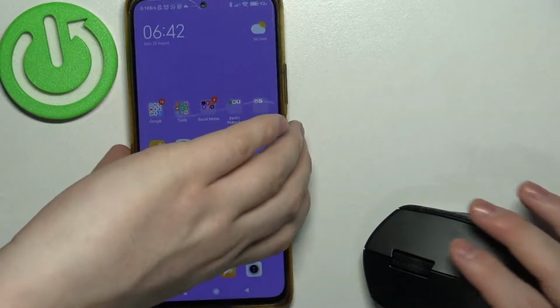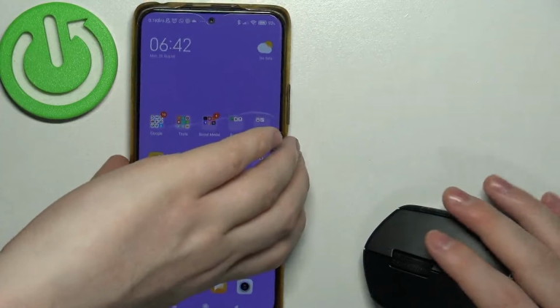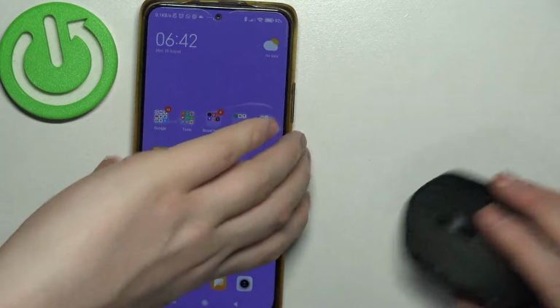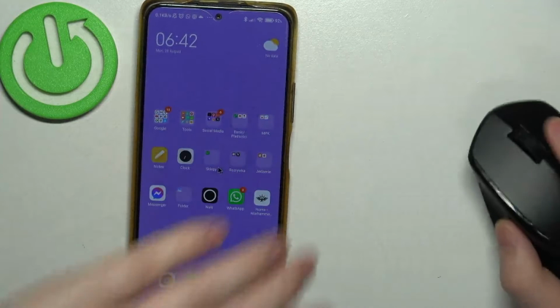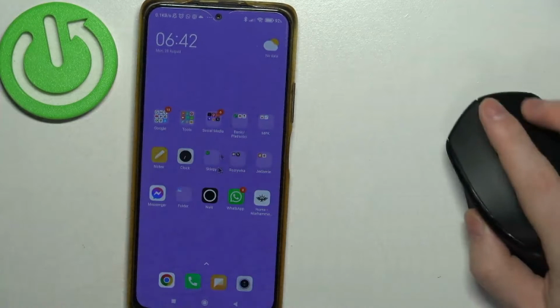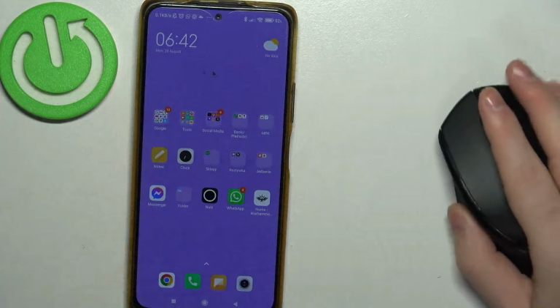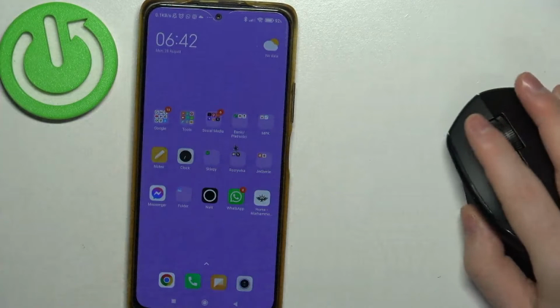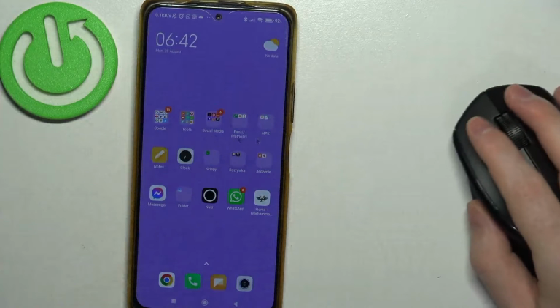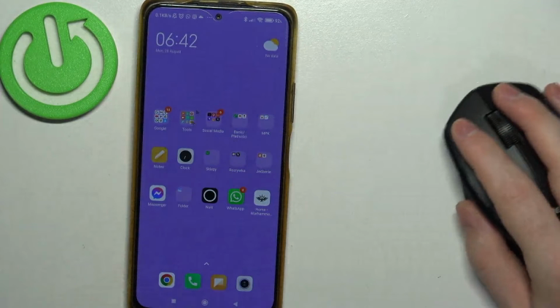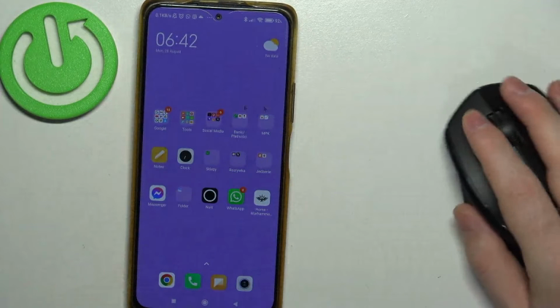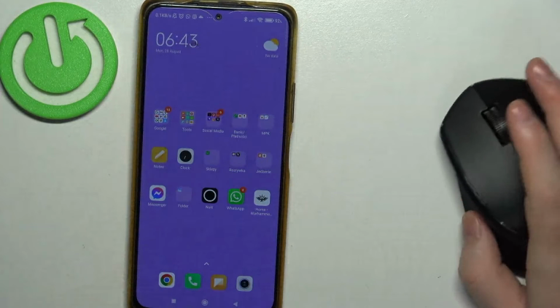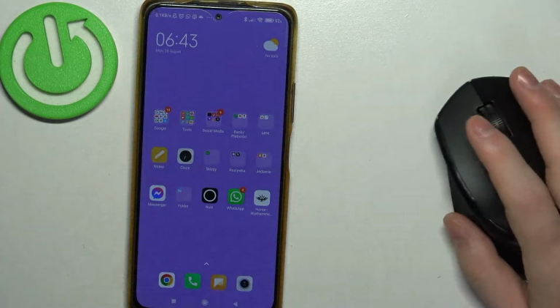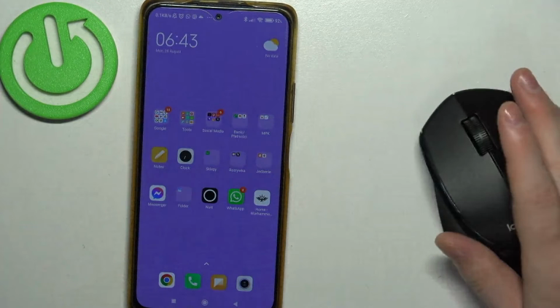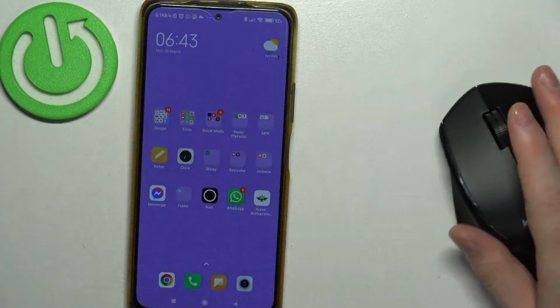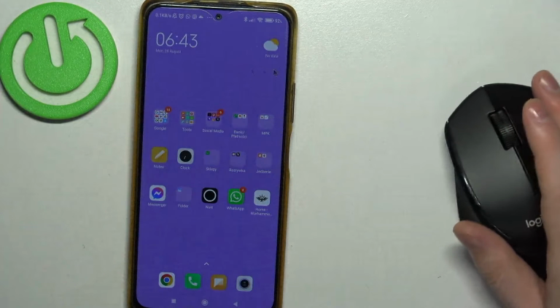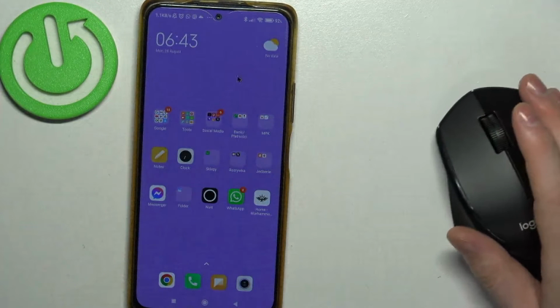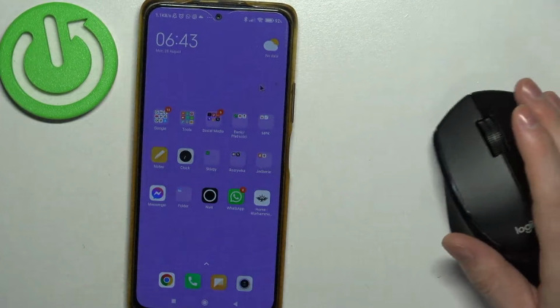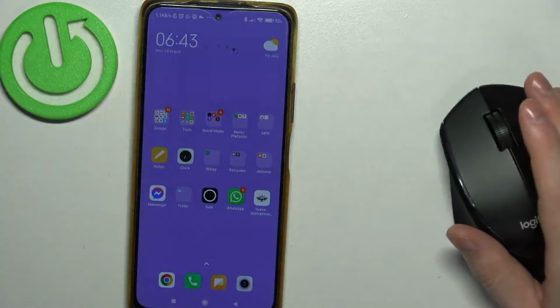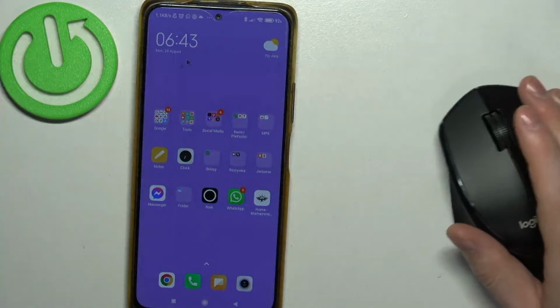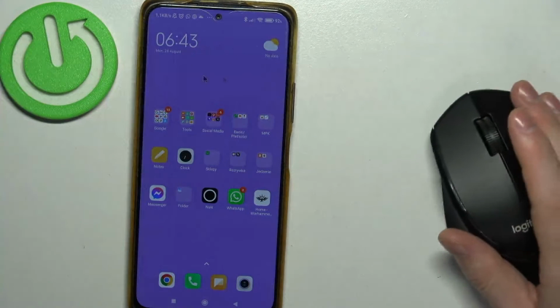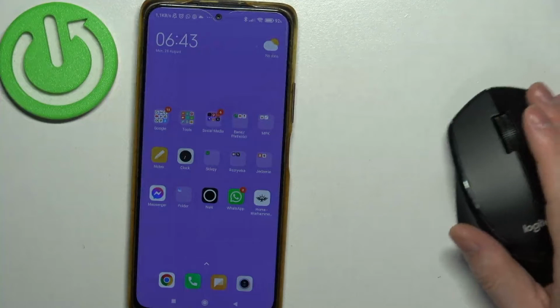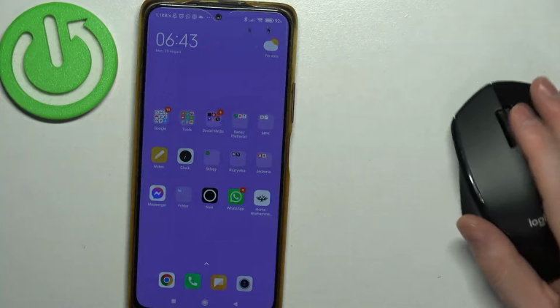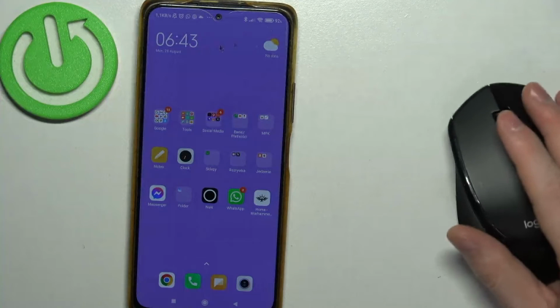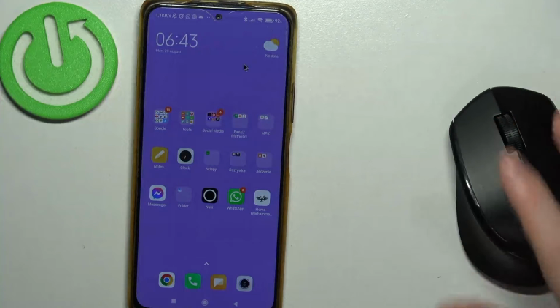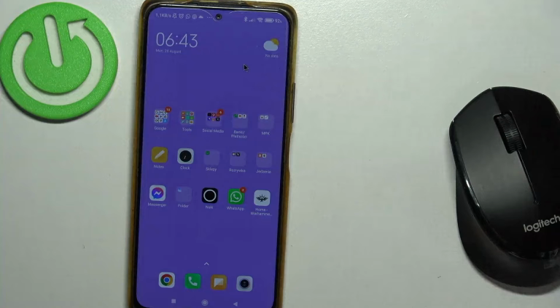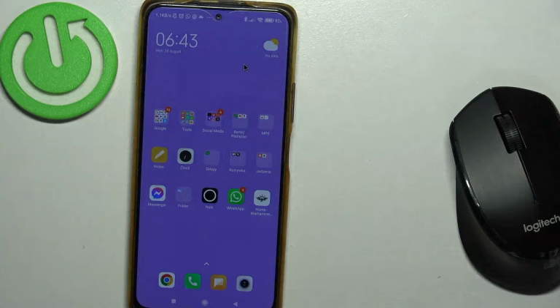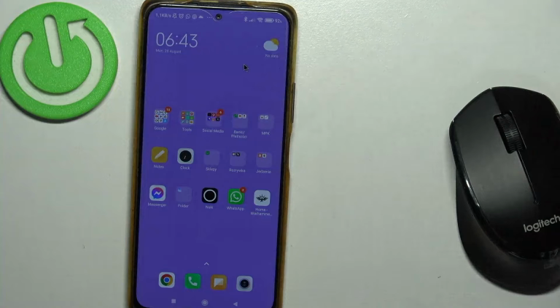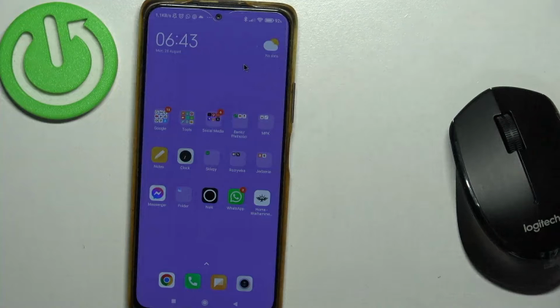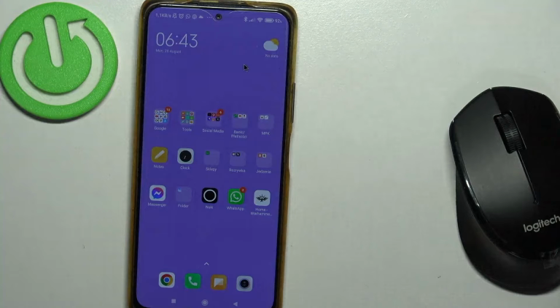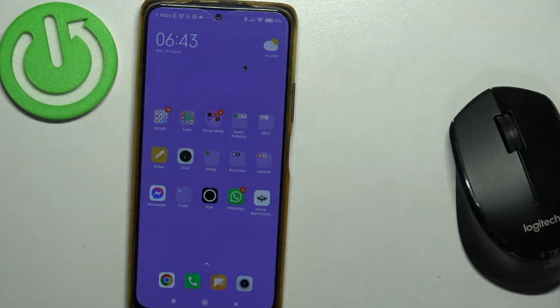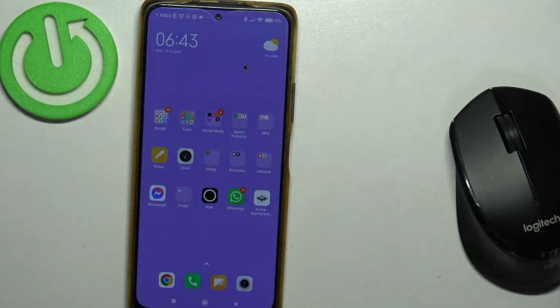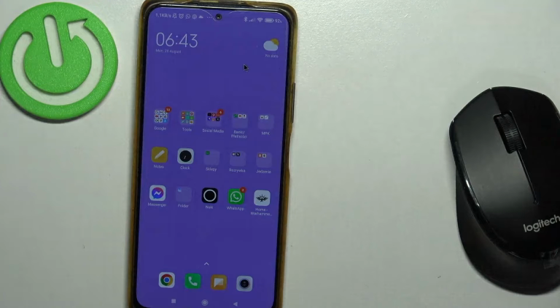And now, as you can see, the mouse is fully functional on our phone. And that's it for this video.